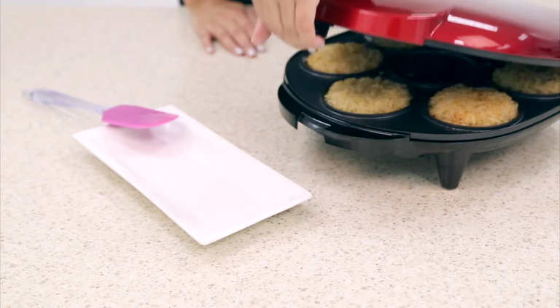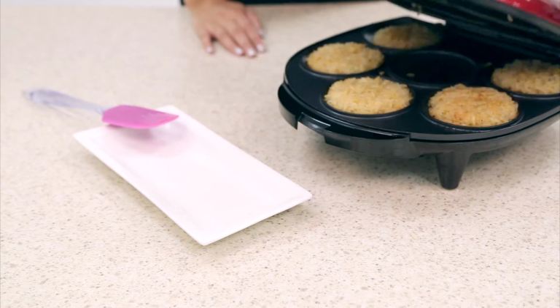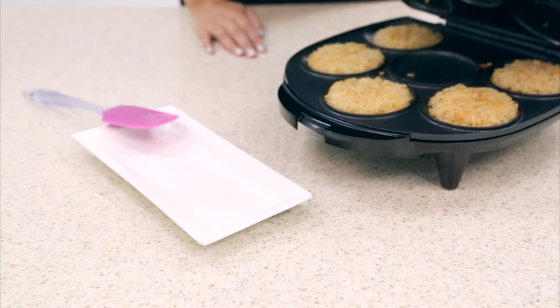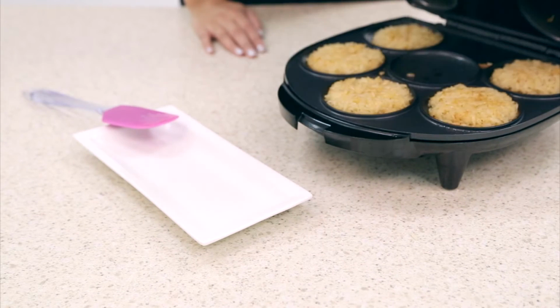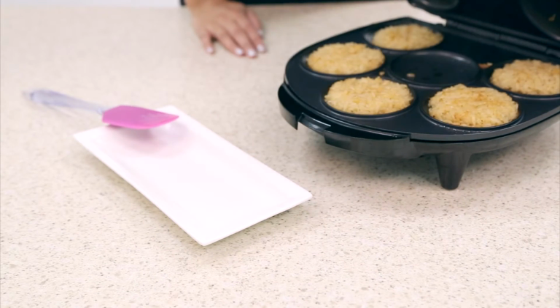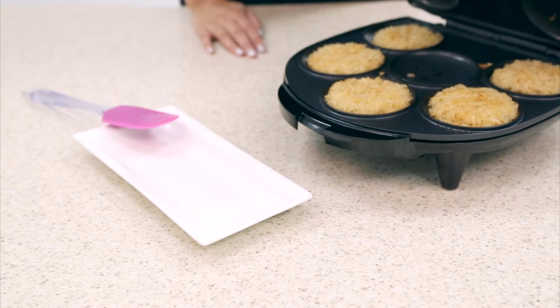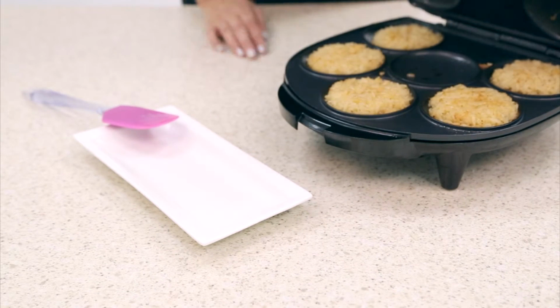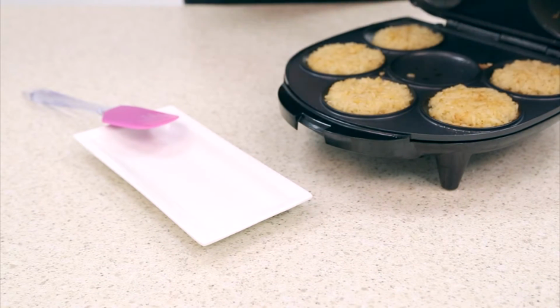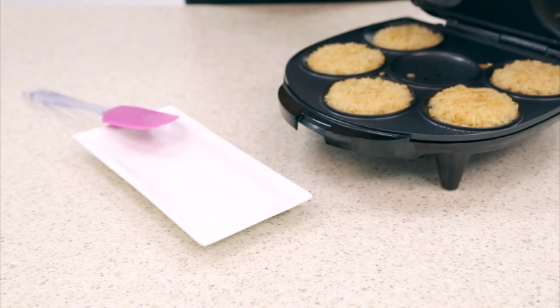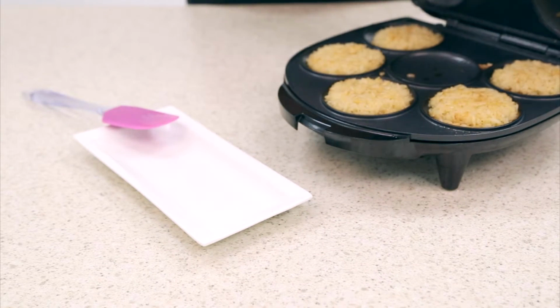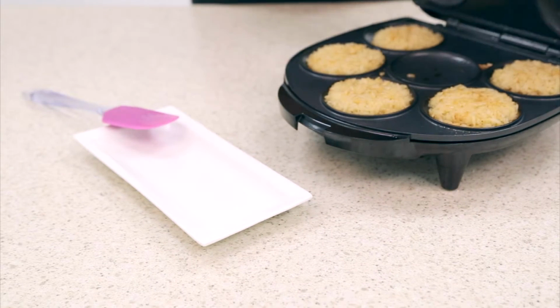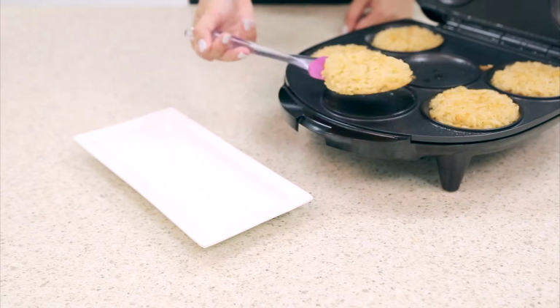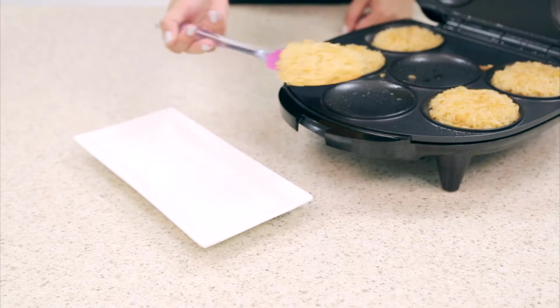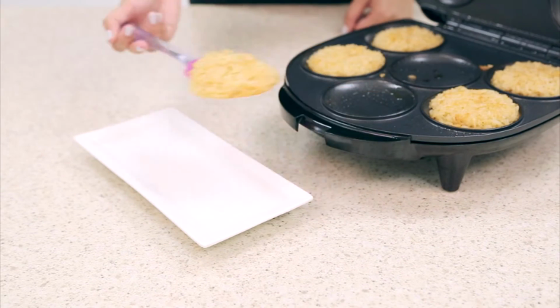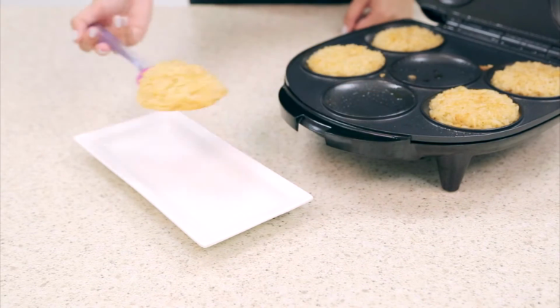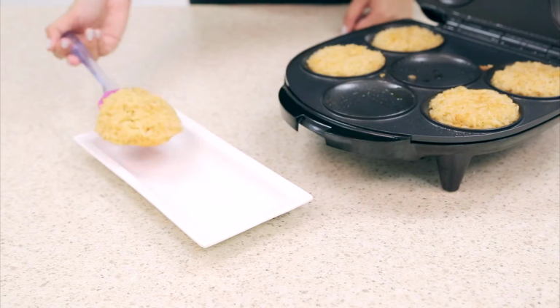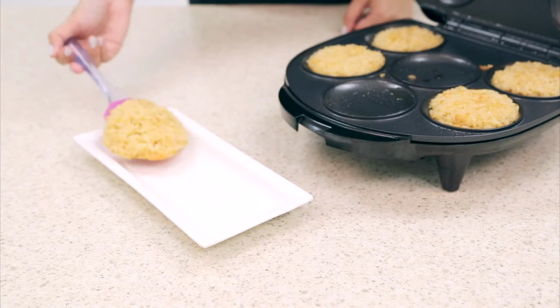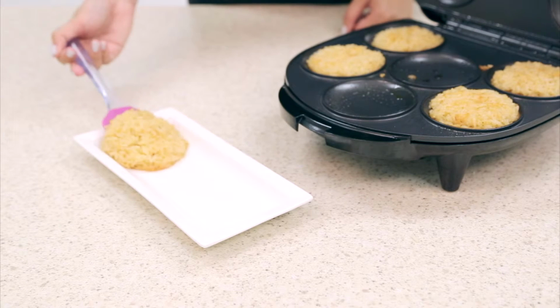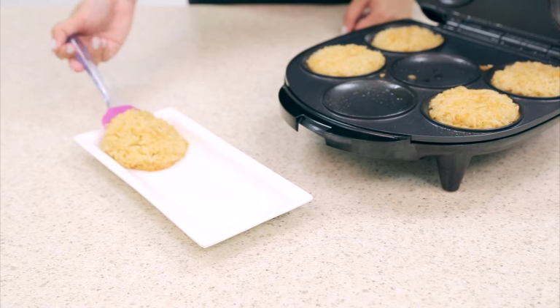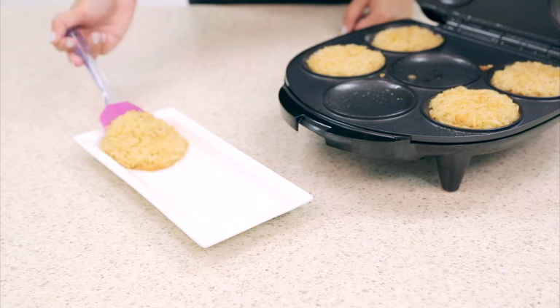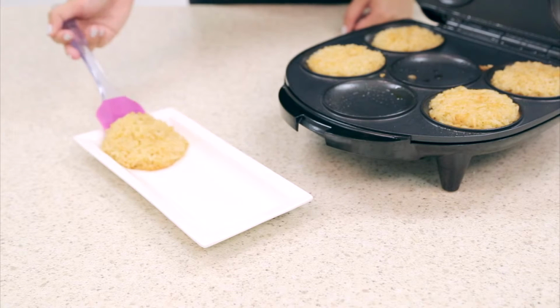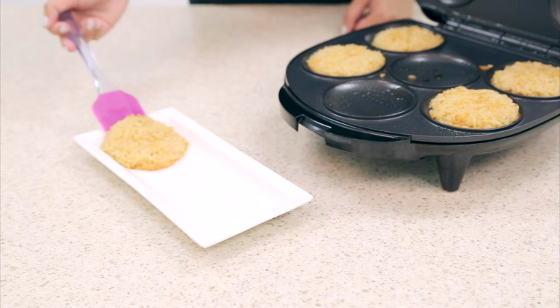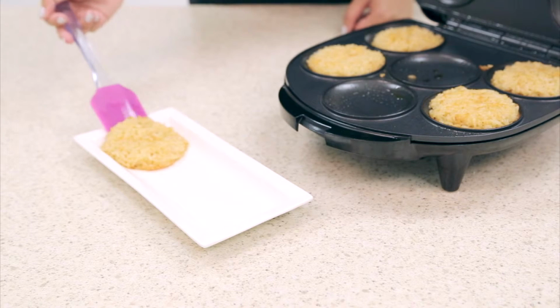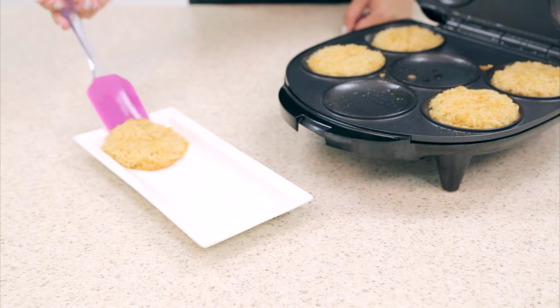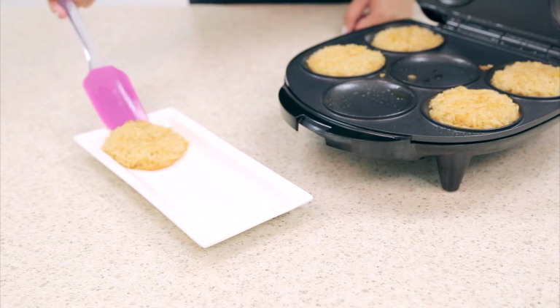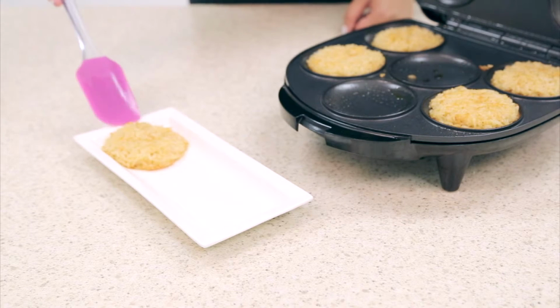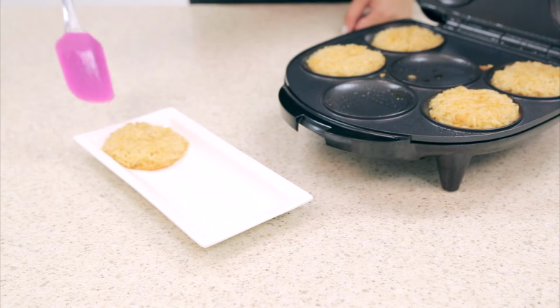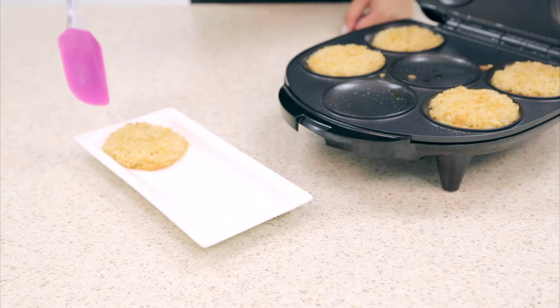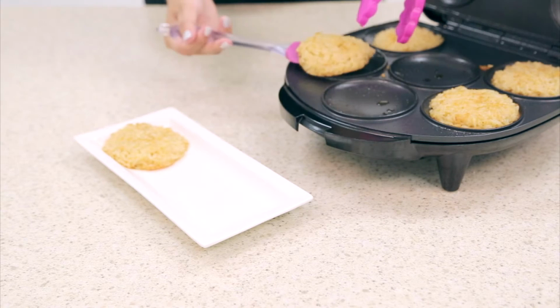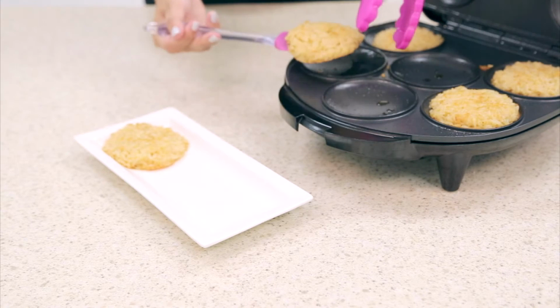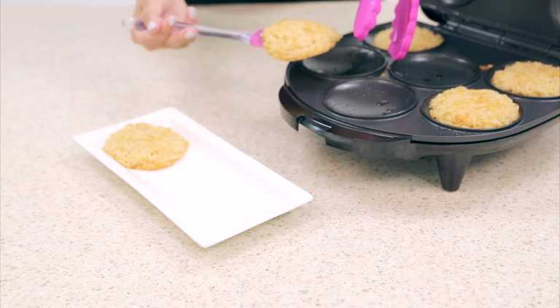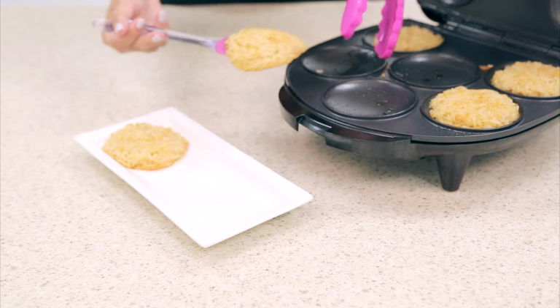Using your silicone spatula, remove the rice cakes from the Arepa Maker.